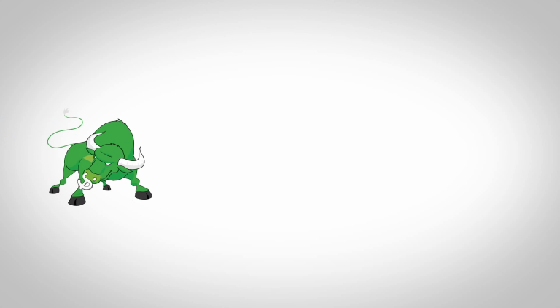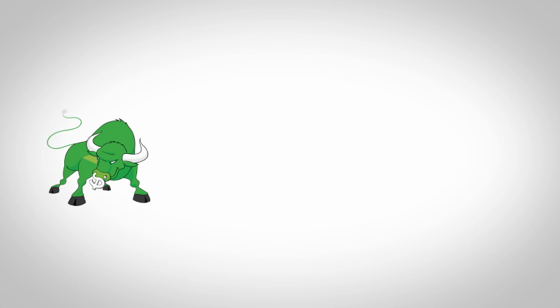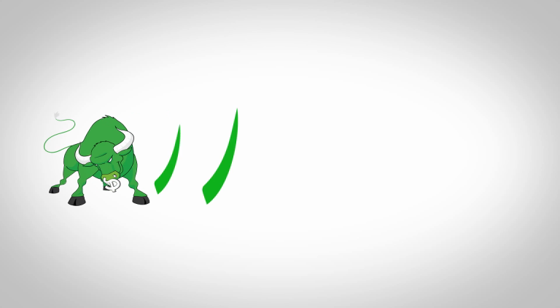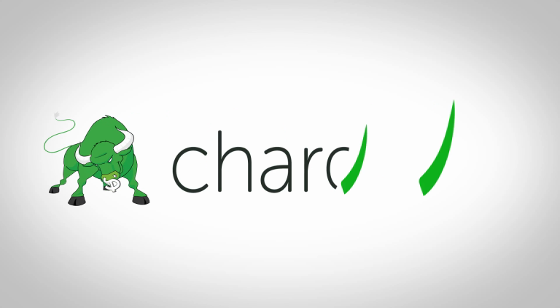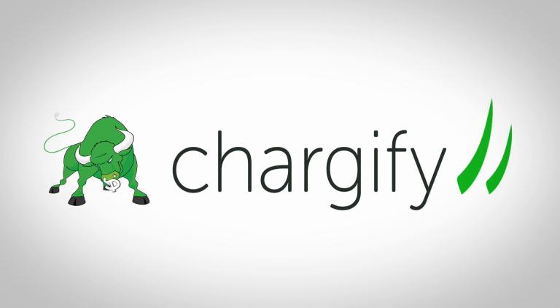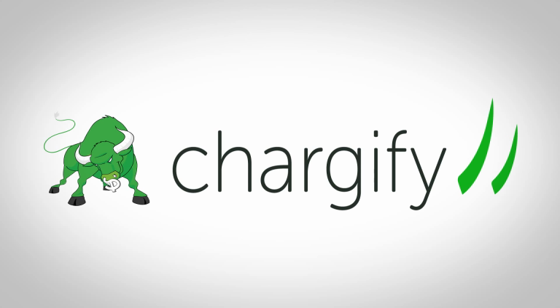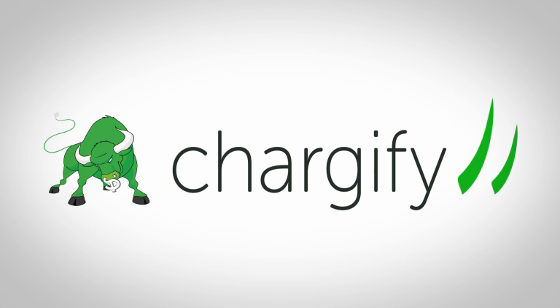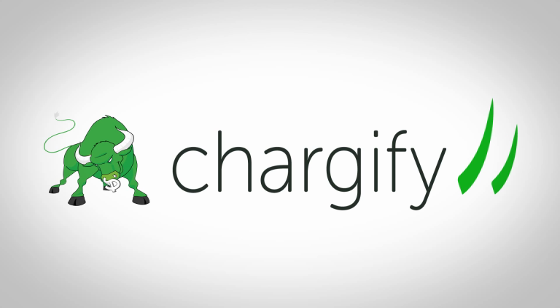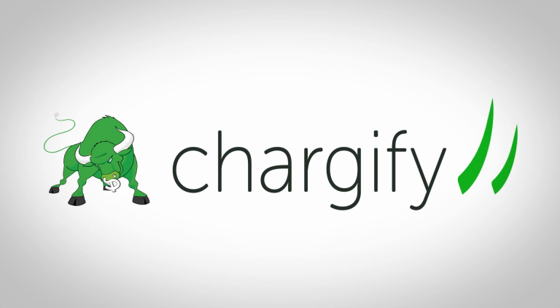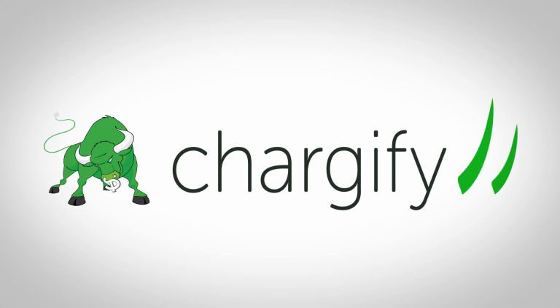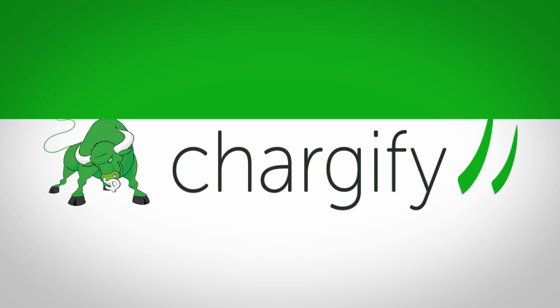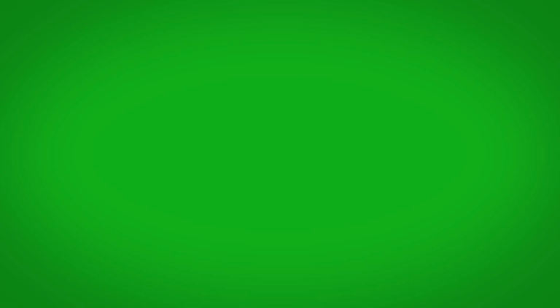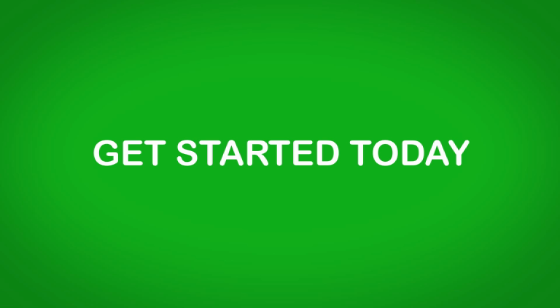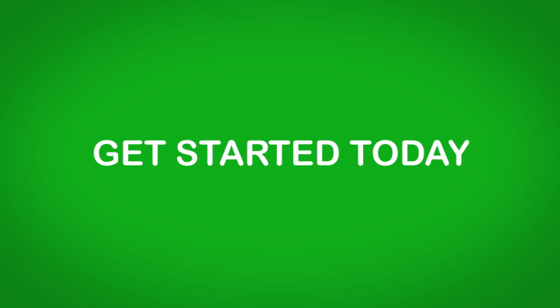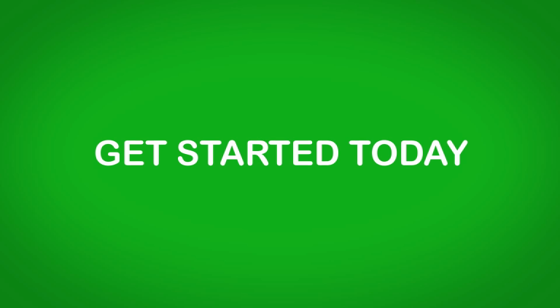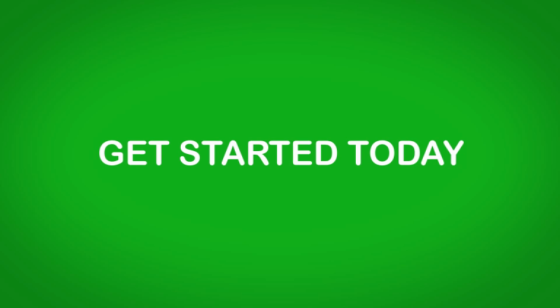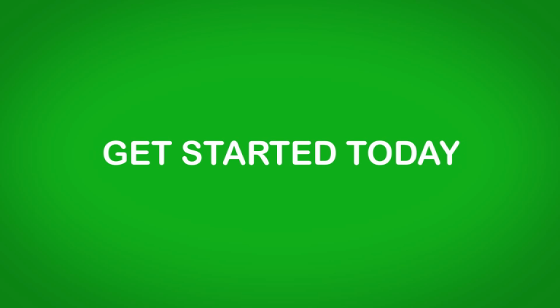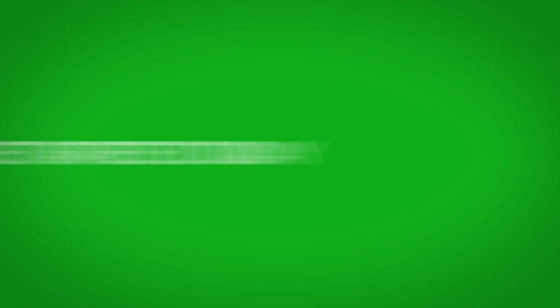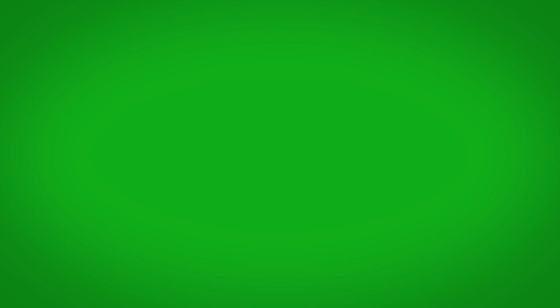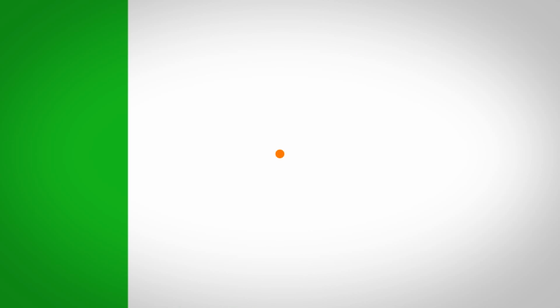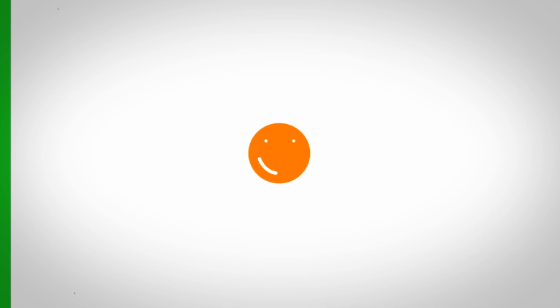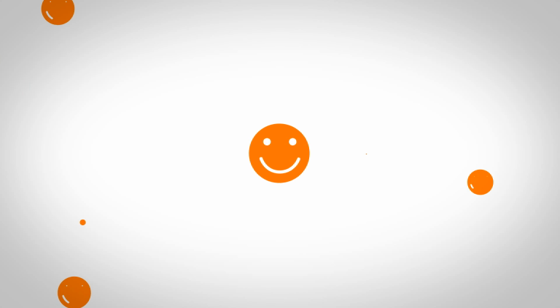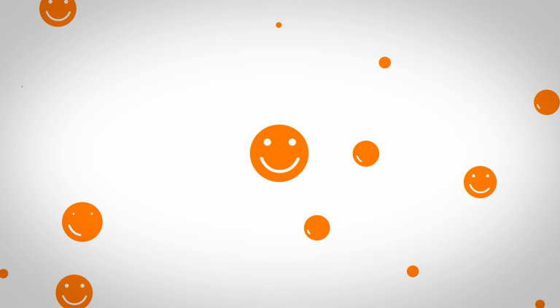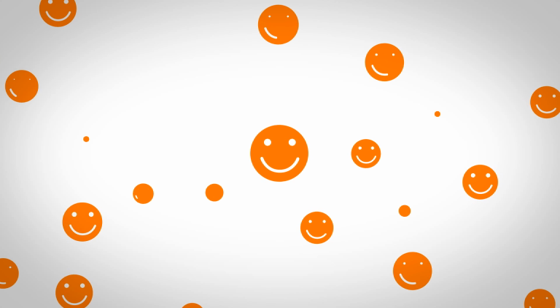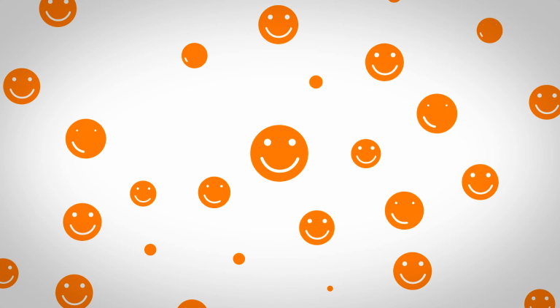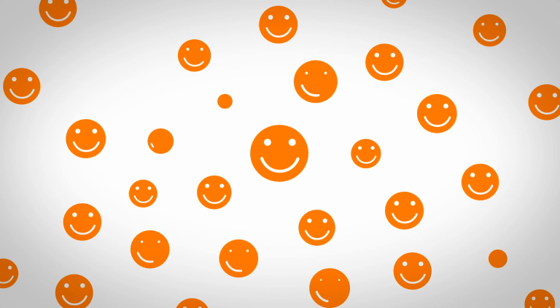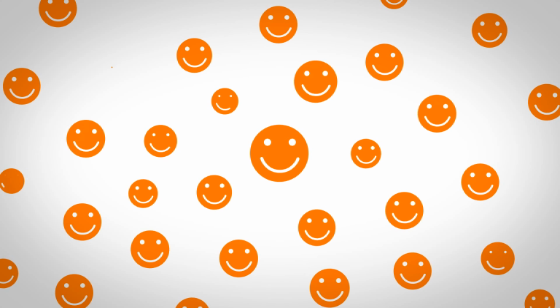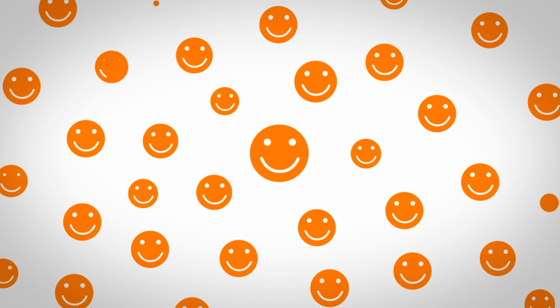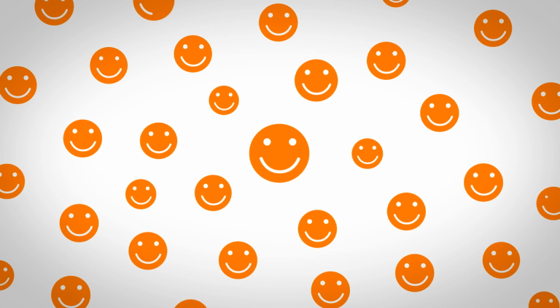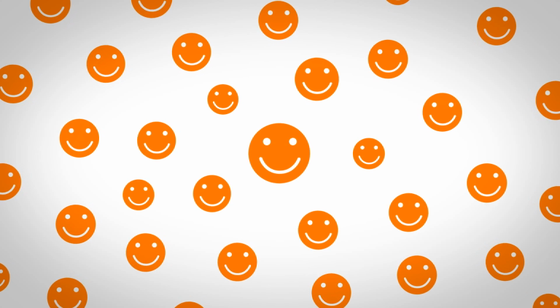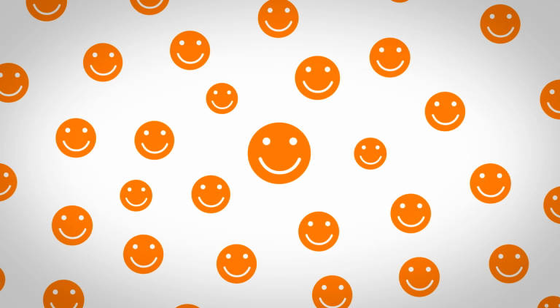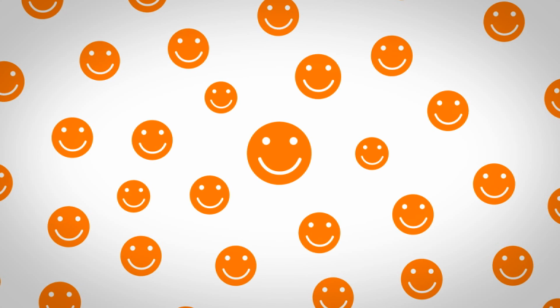Chartify is free to try. Get started today and join the thousands of happy companies that love Chartify.